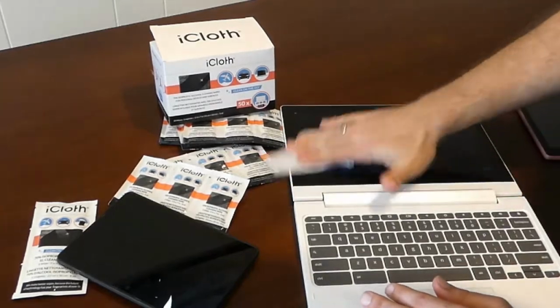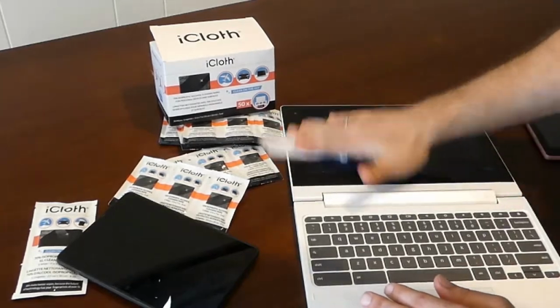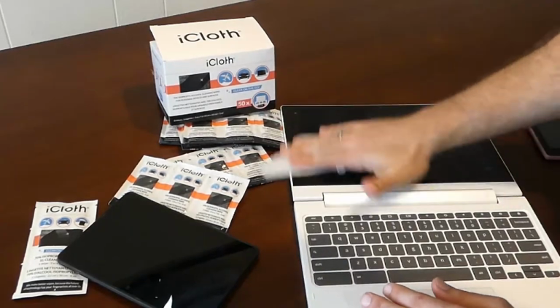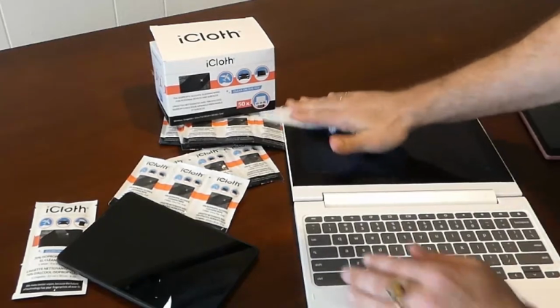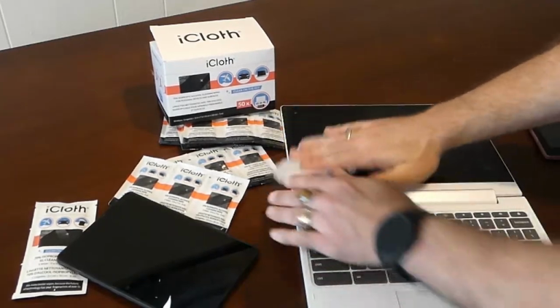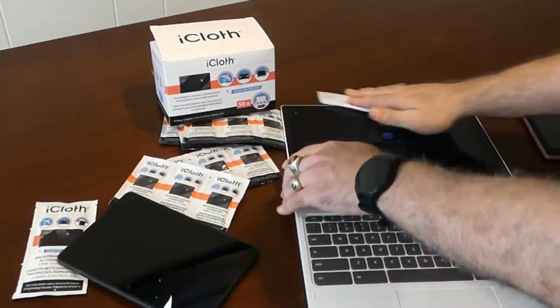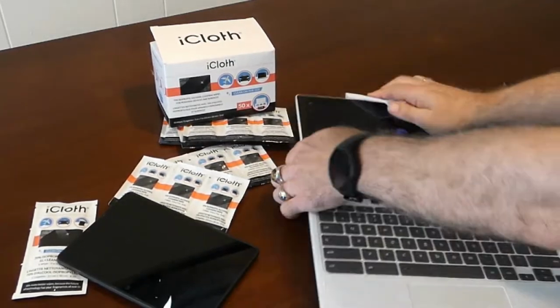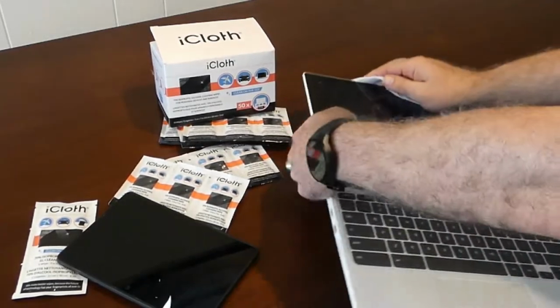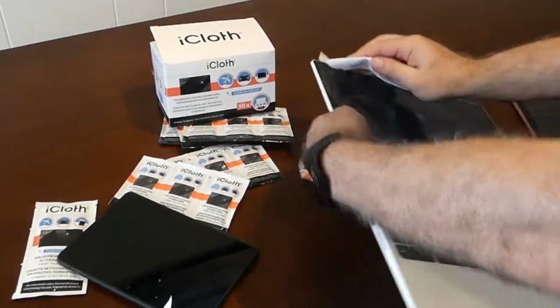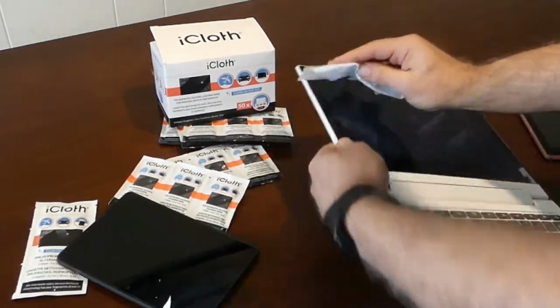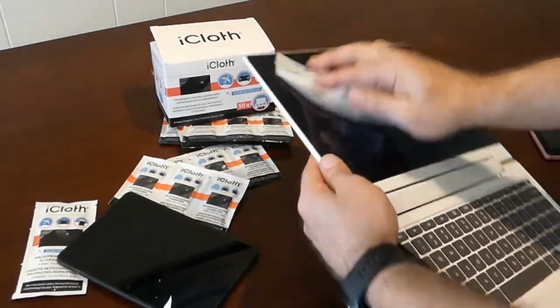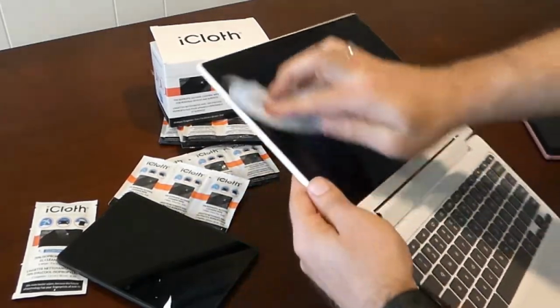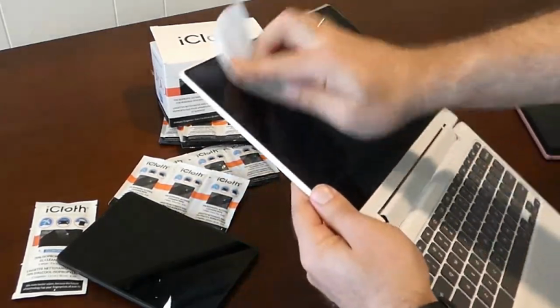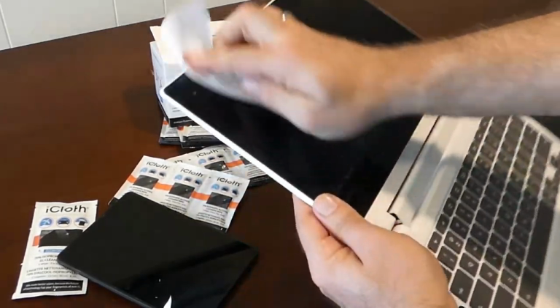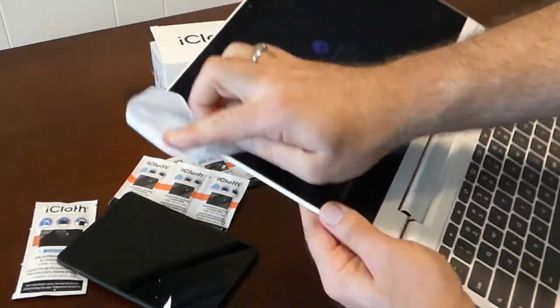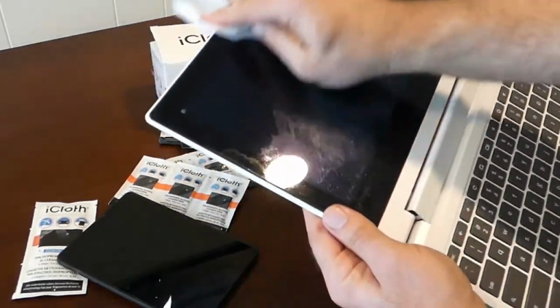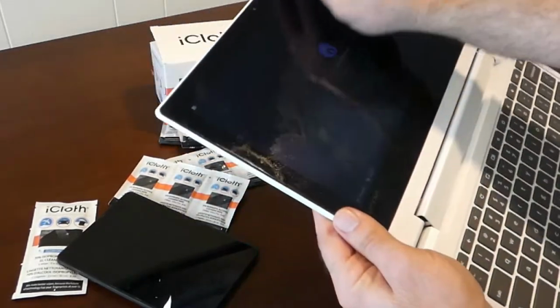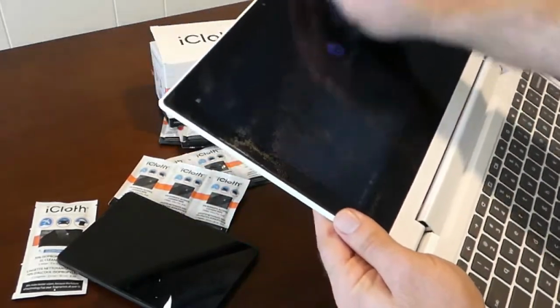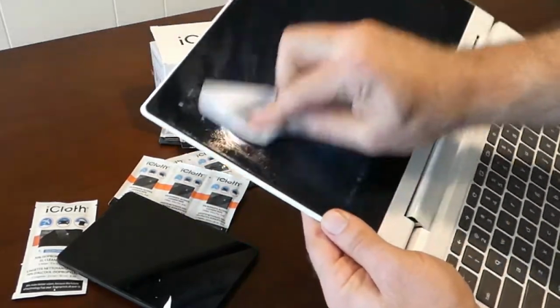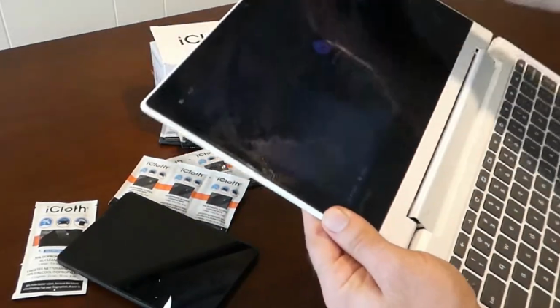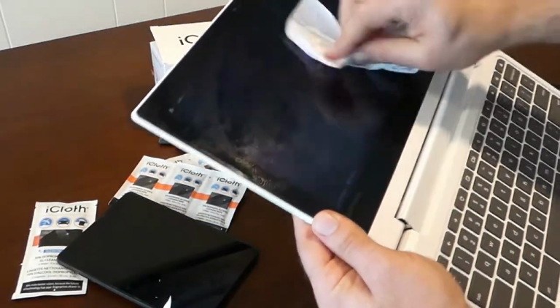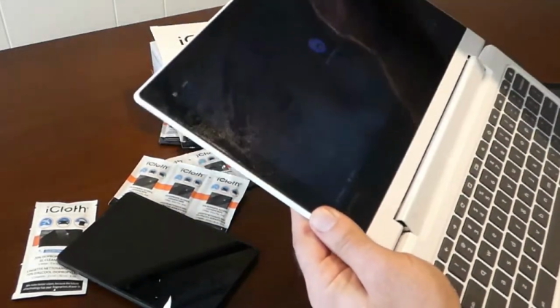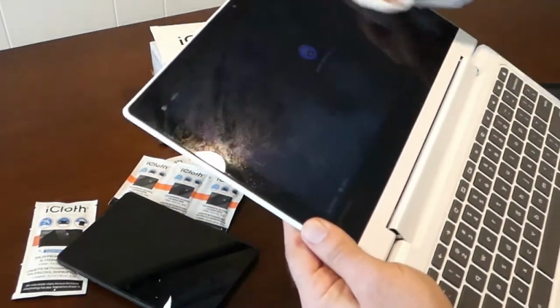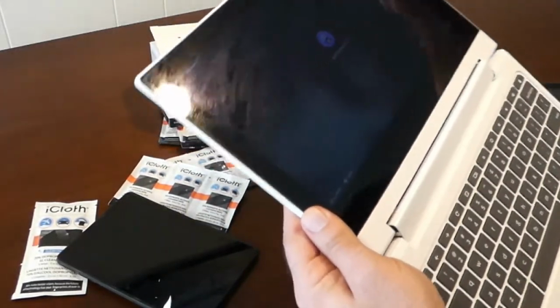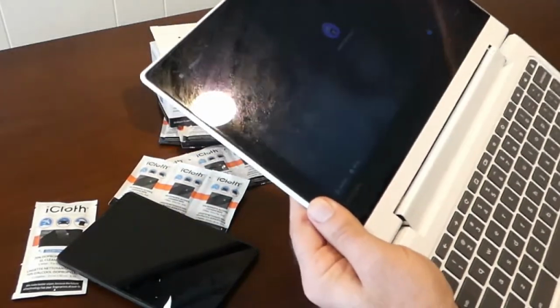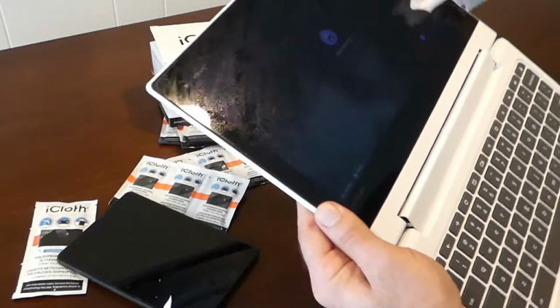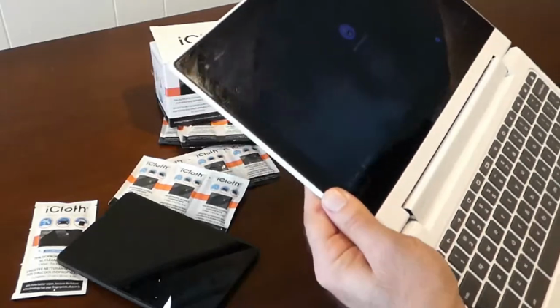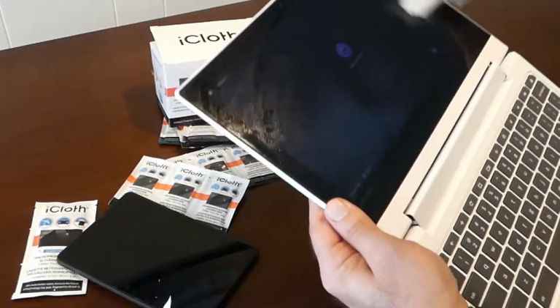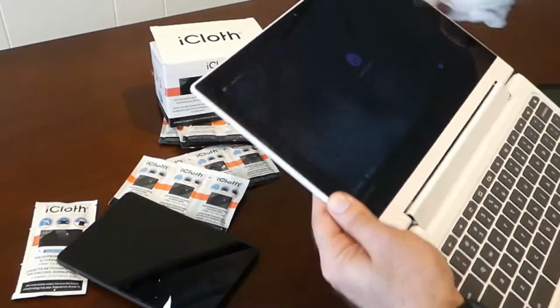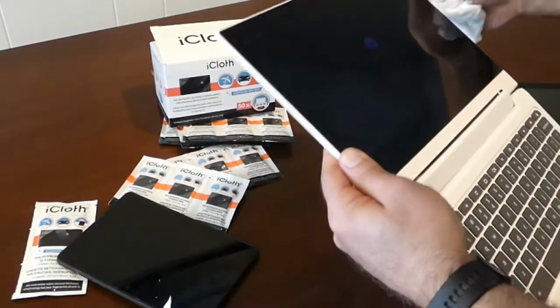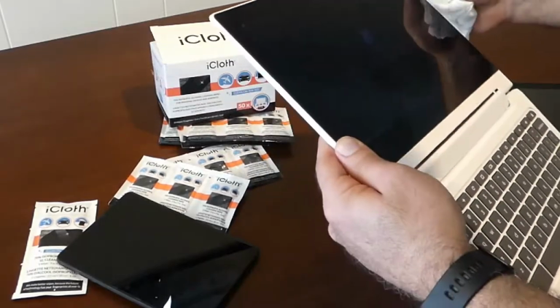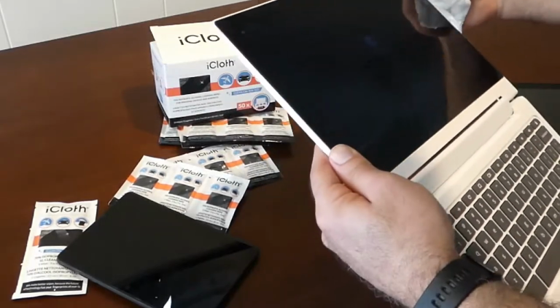There's certainly a lot of moisture in these wipes. You don't have to worry about them being too dry.